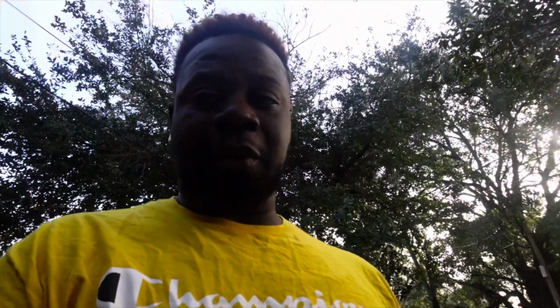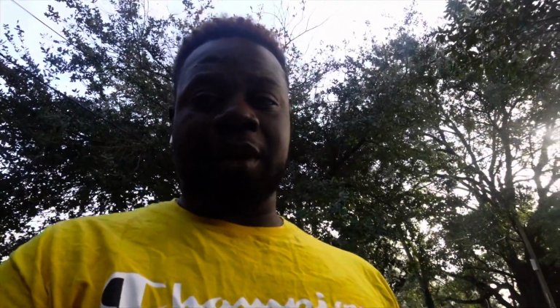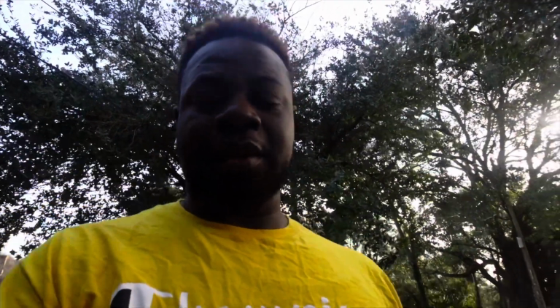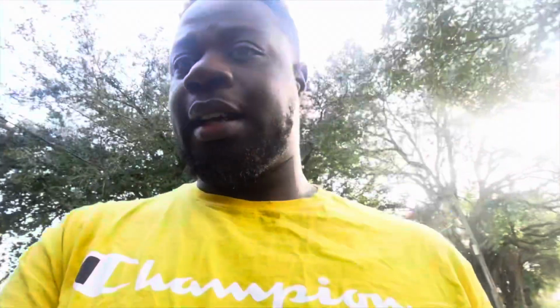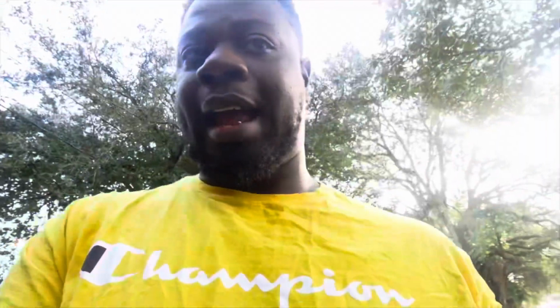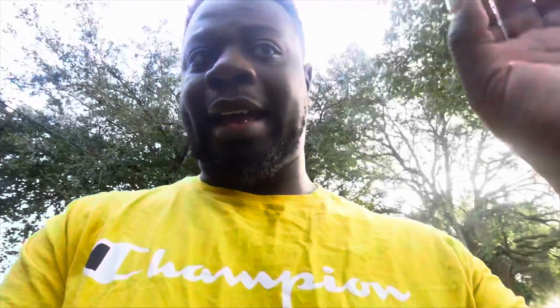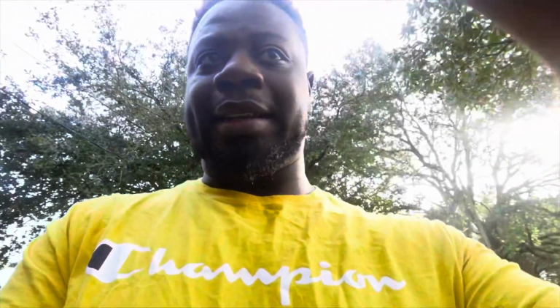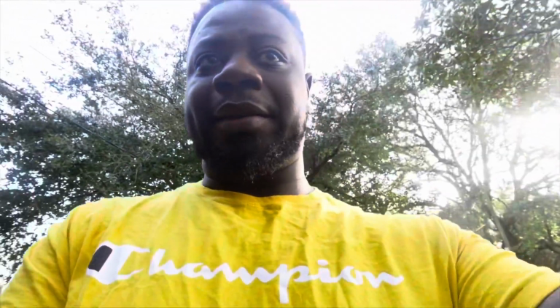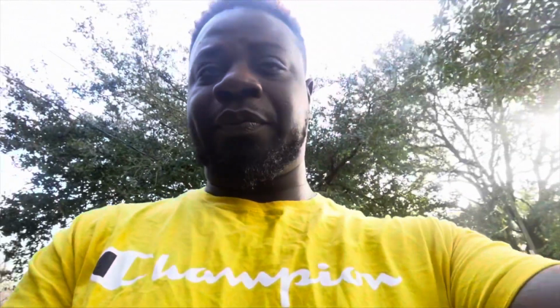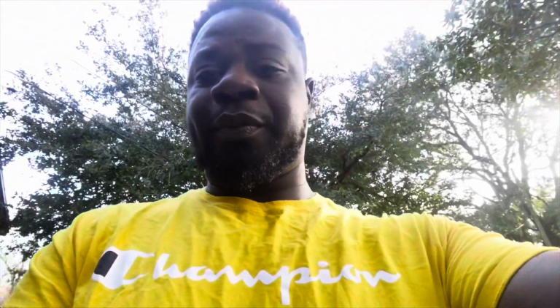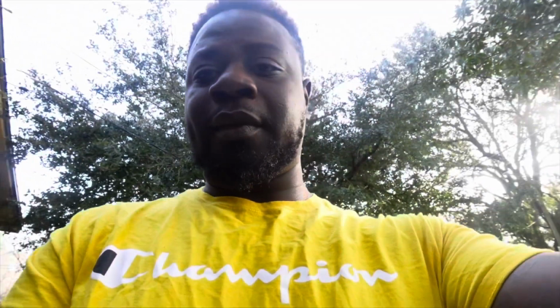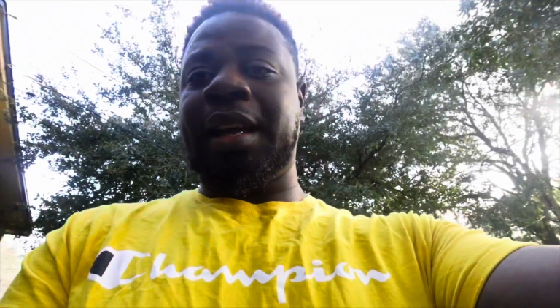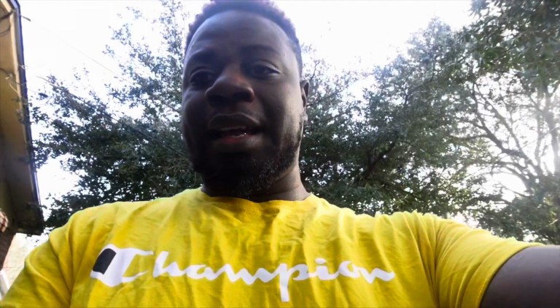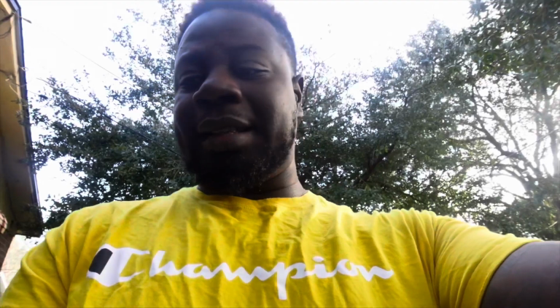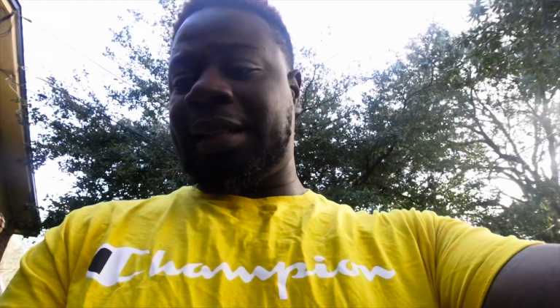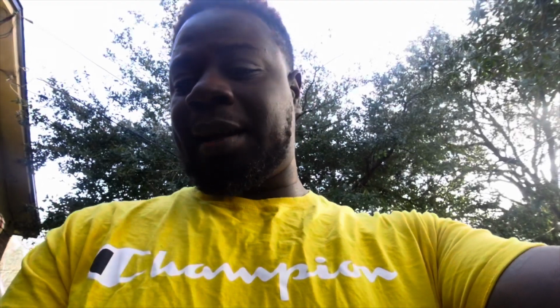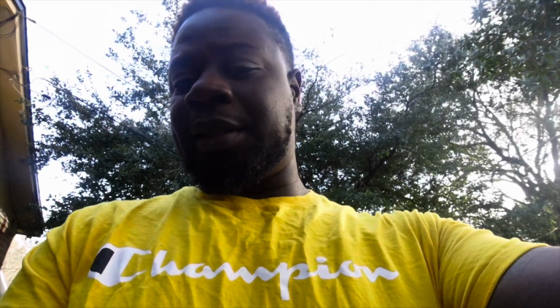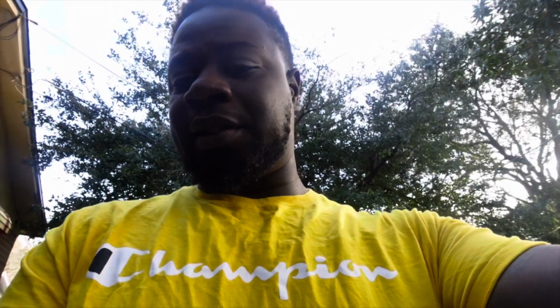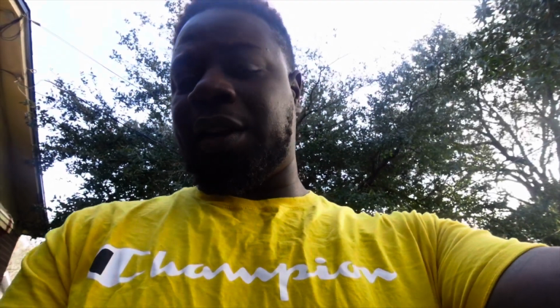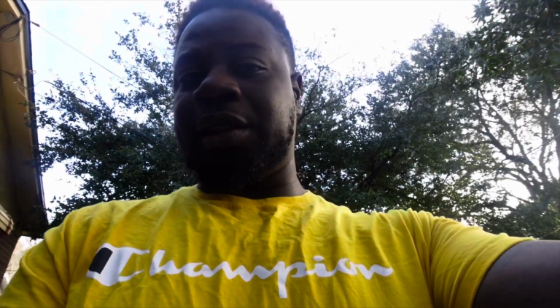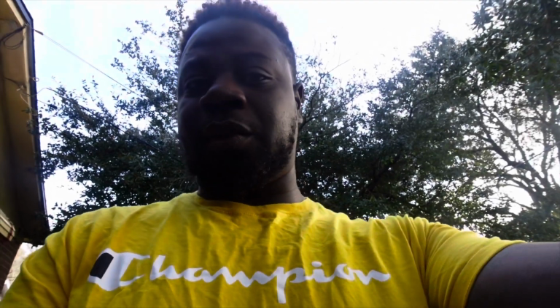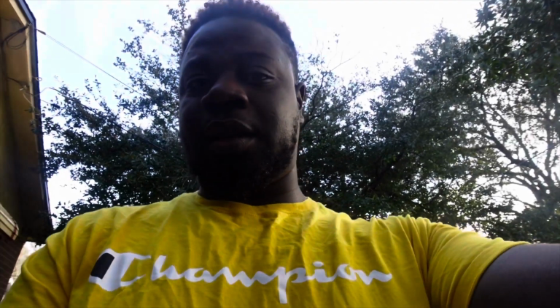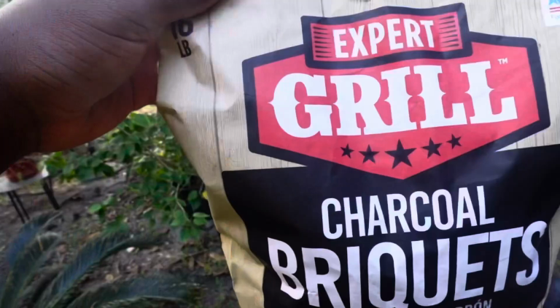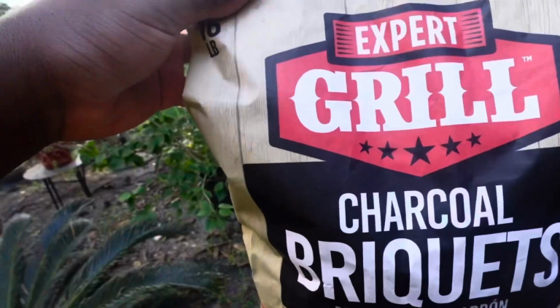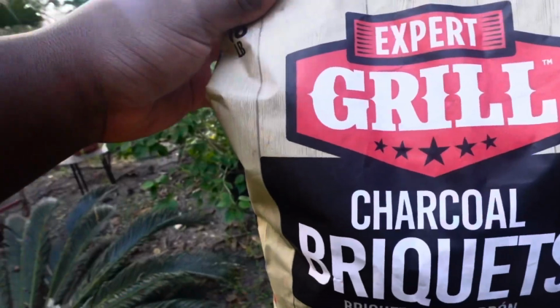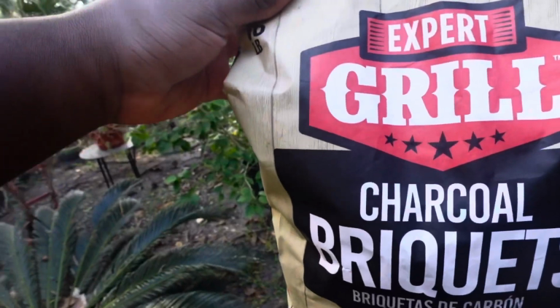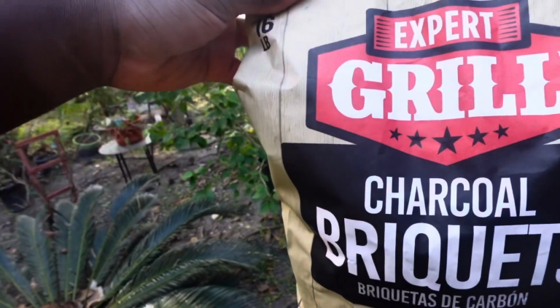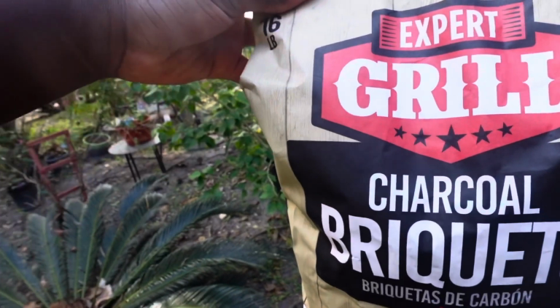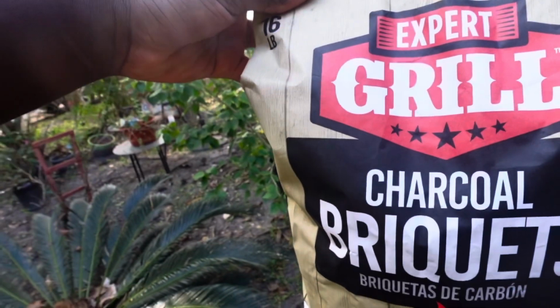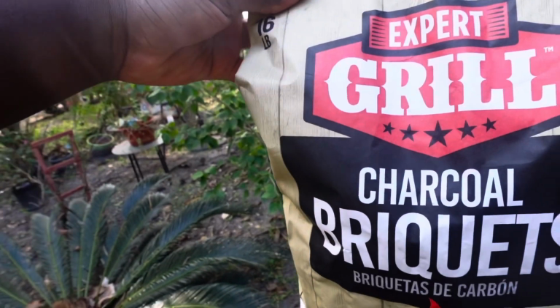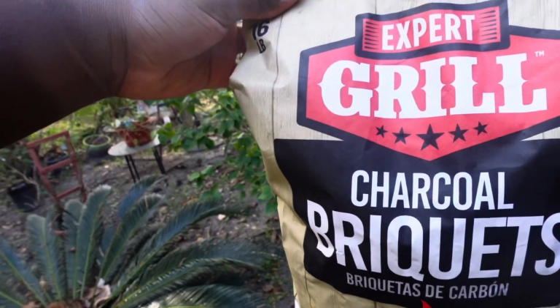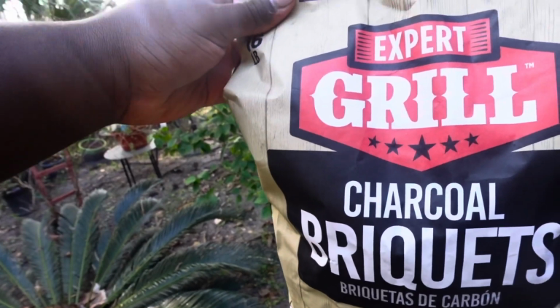Good morning, besties! It is the next day, 8 AM in the morning, and it's time to start this grill up. Here's the charcoal.